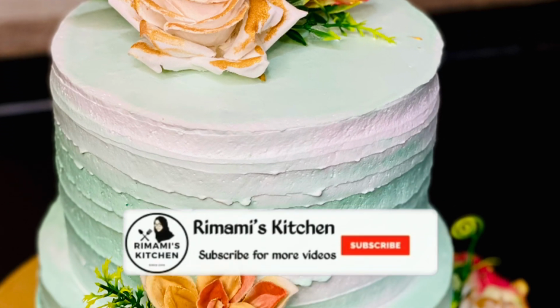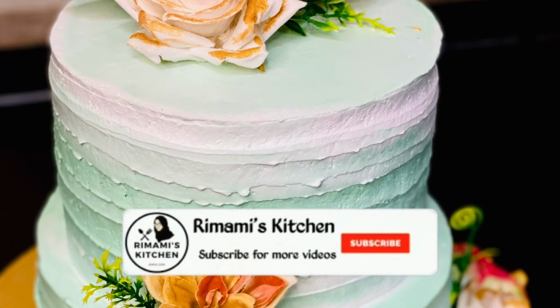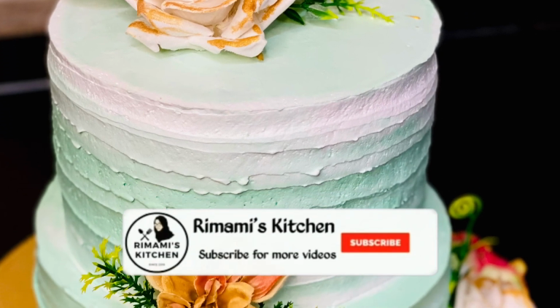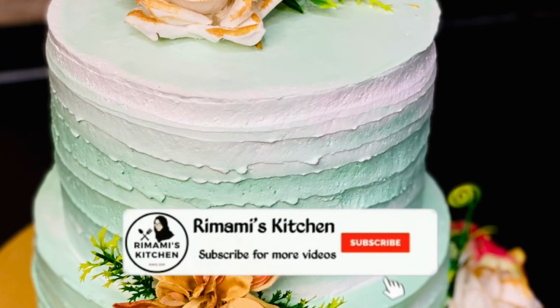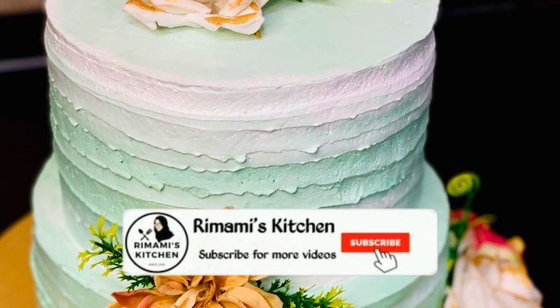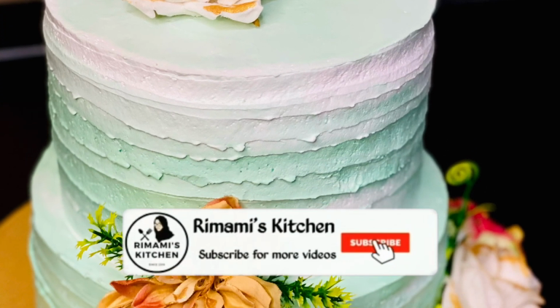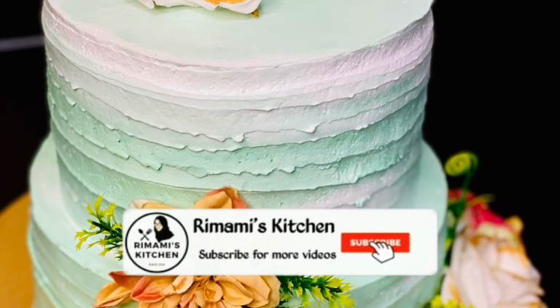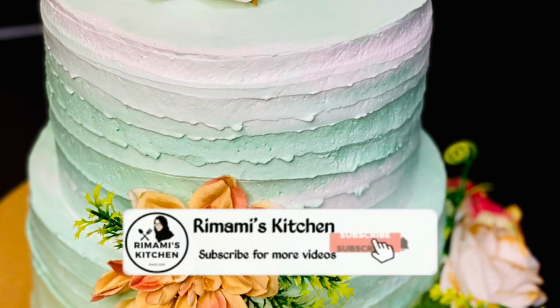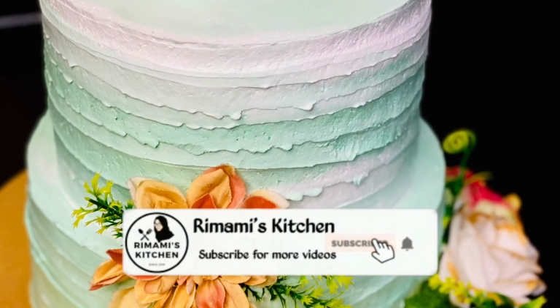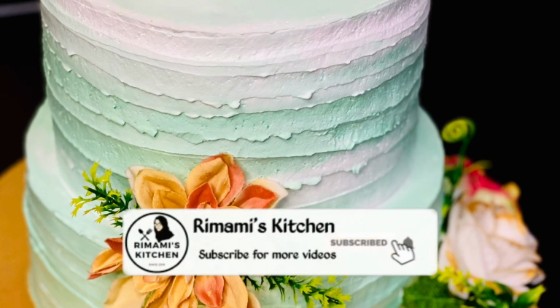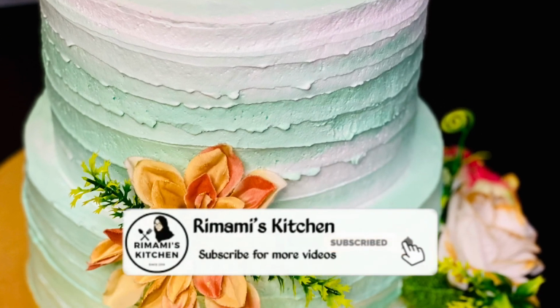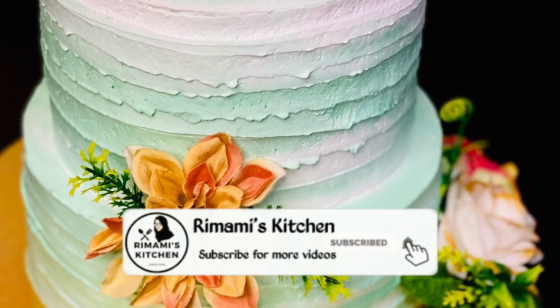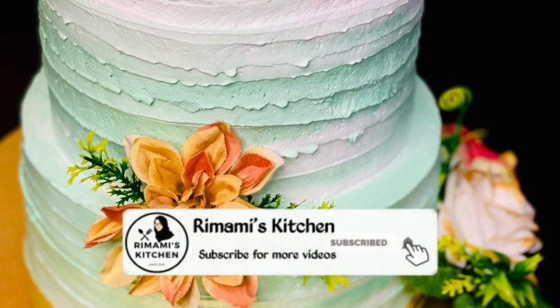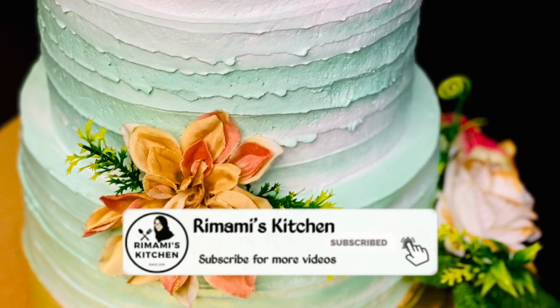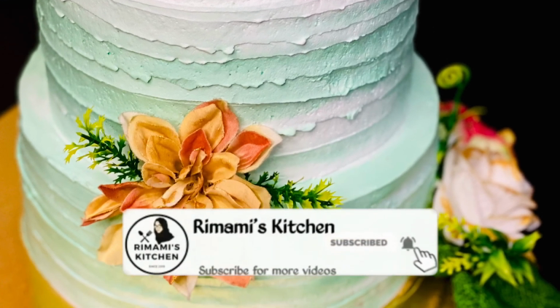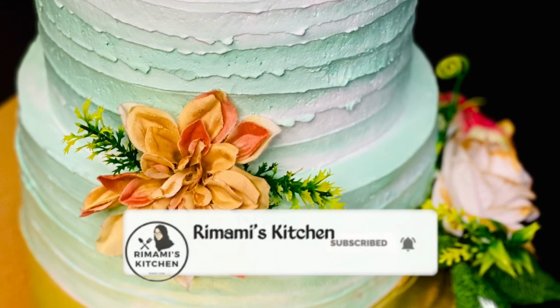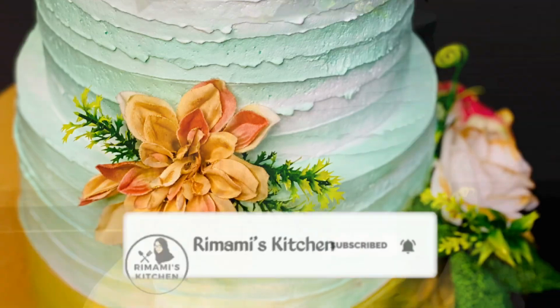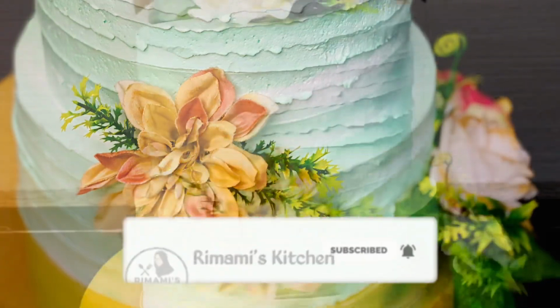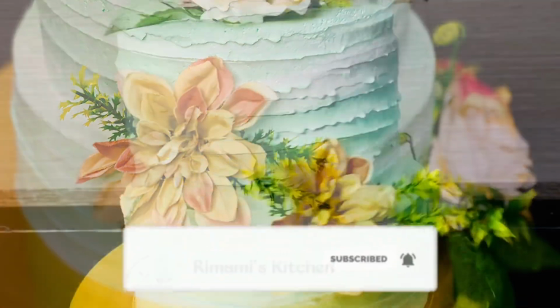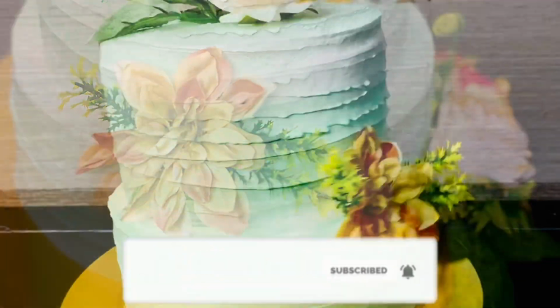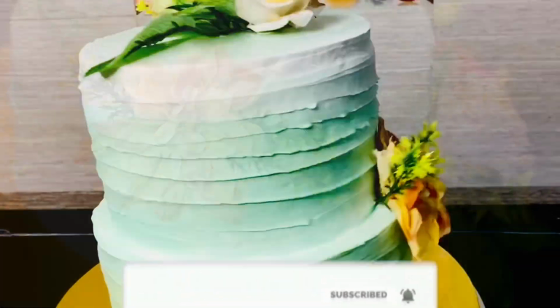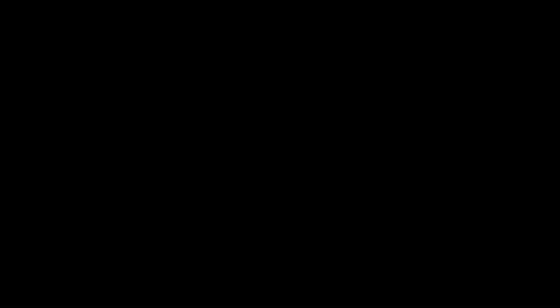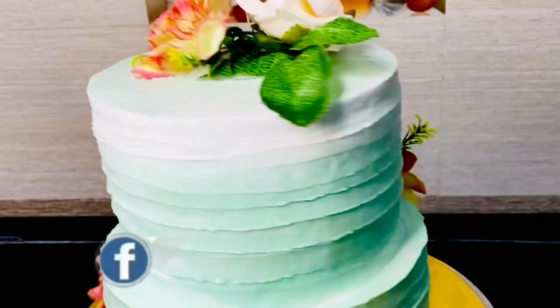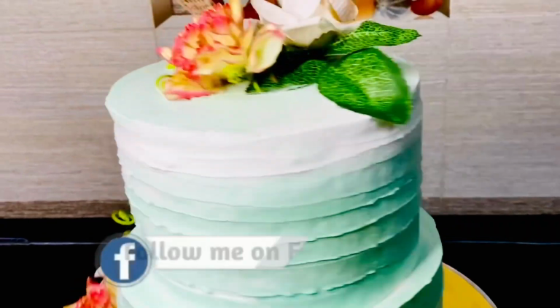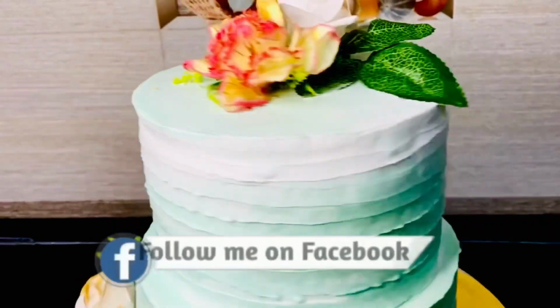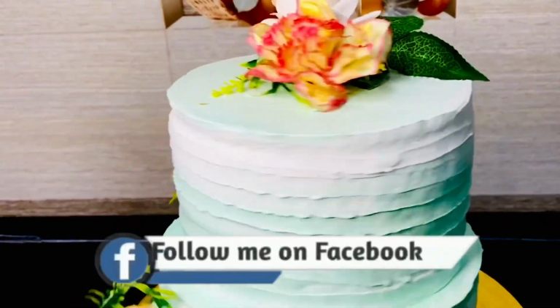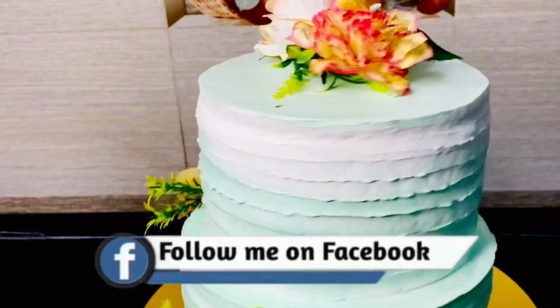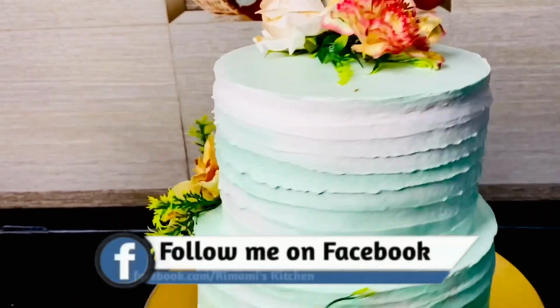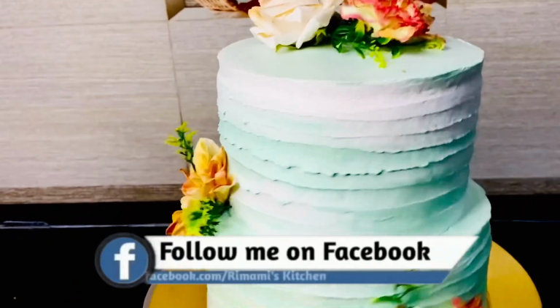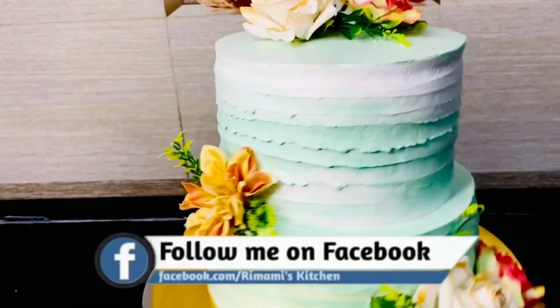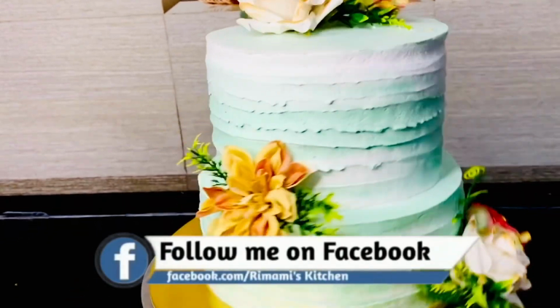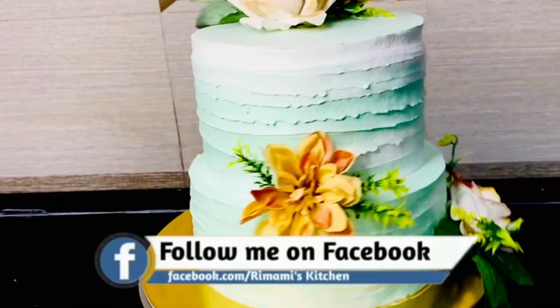Hello, Assalamualaikum! Welcome back! Today's video is a 2kg pizza flavor cake.